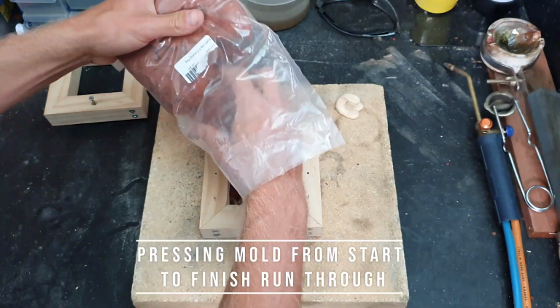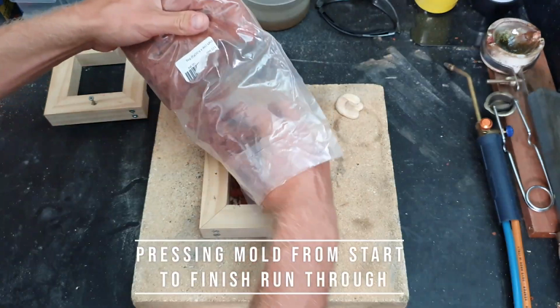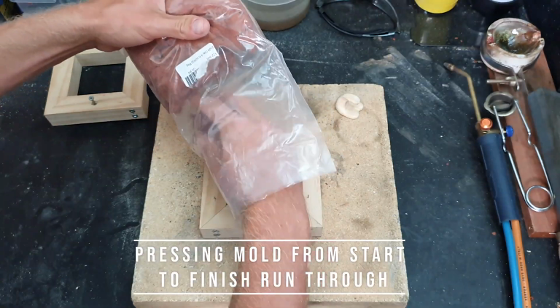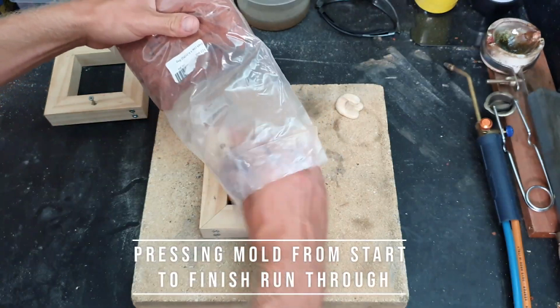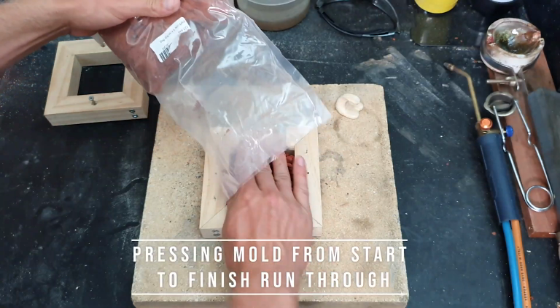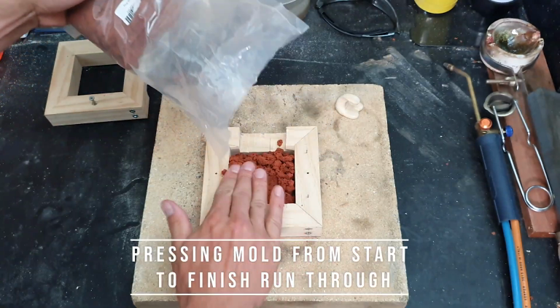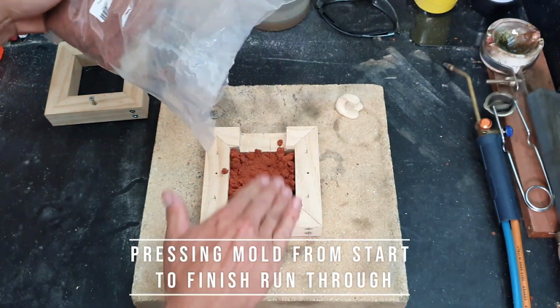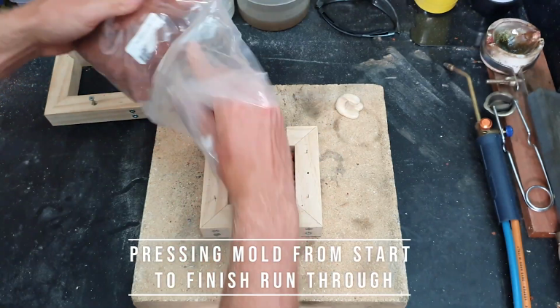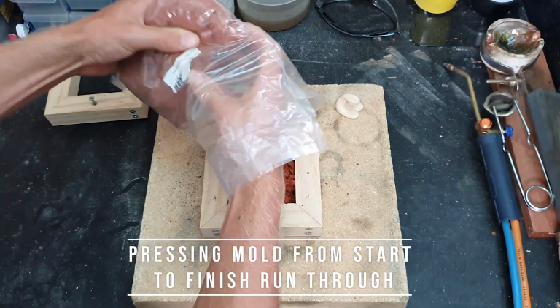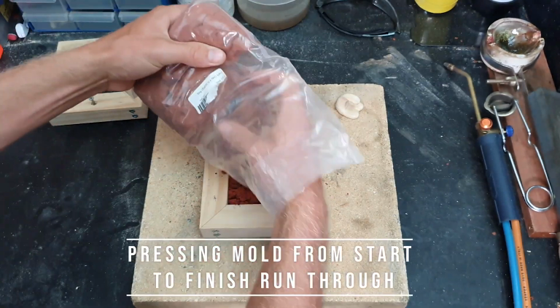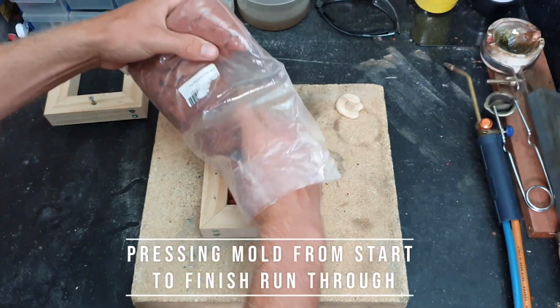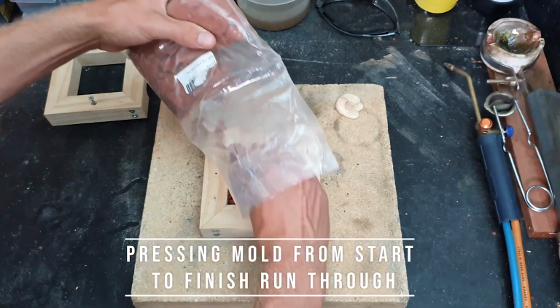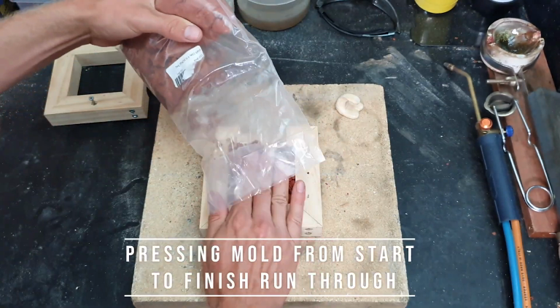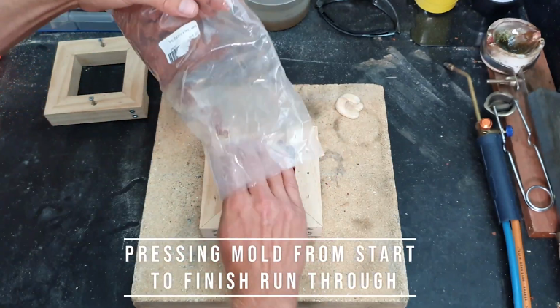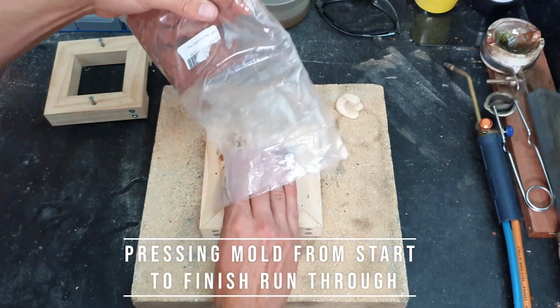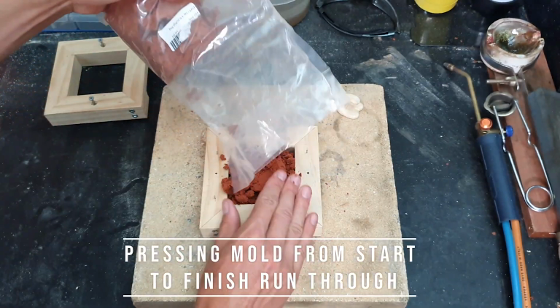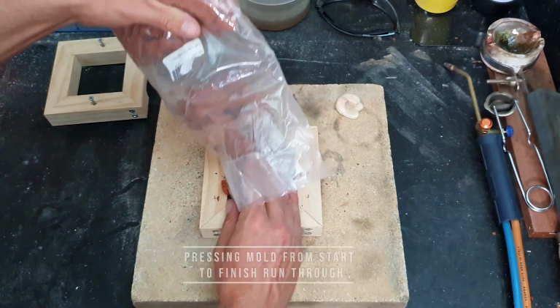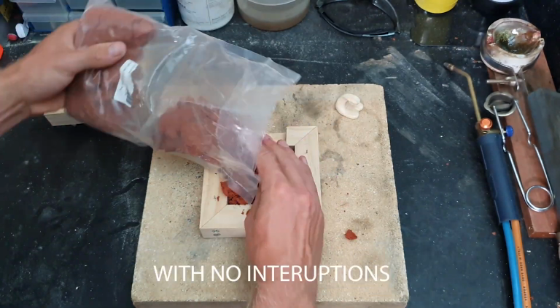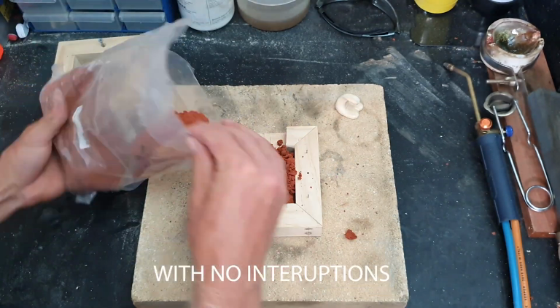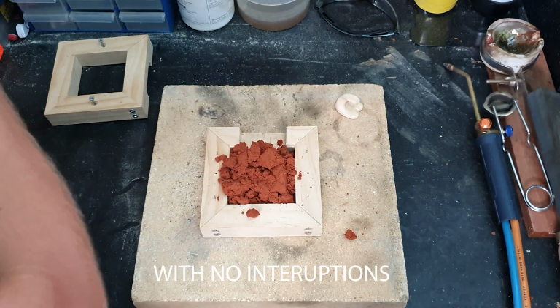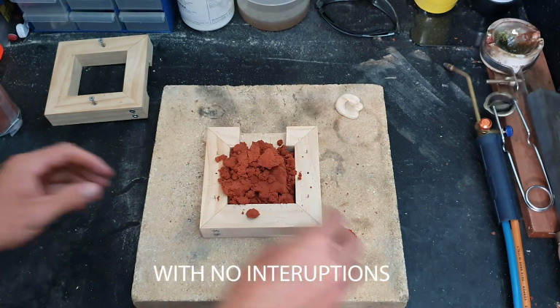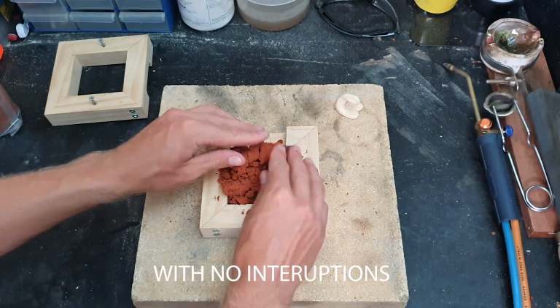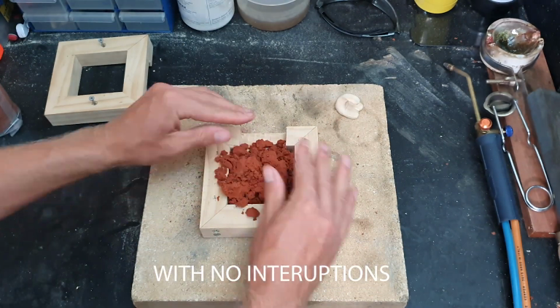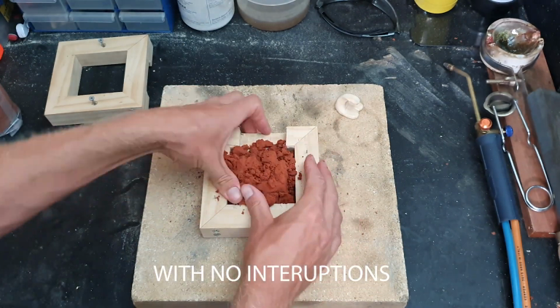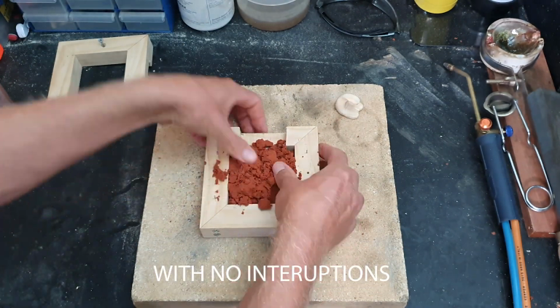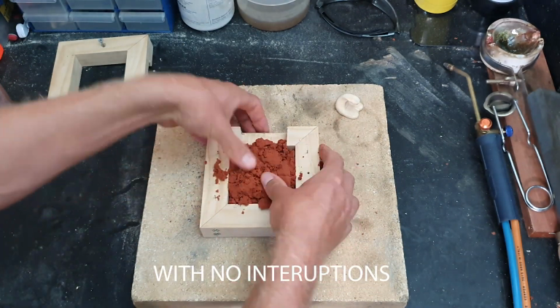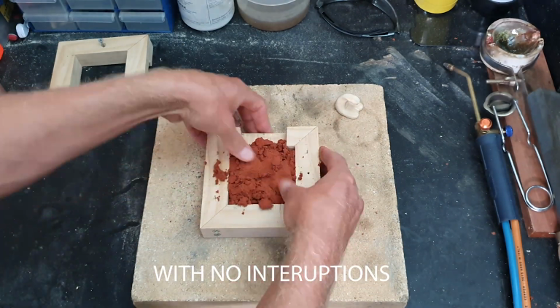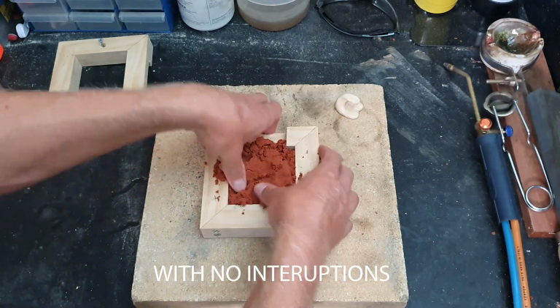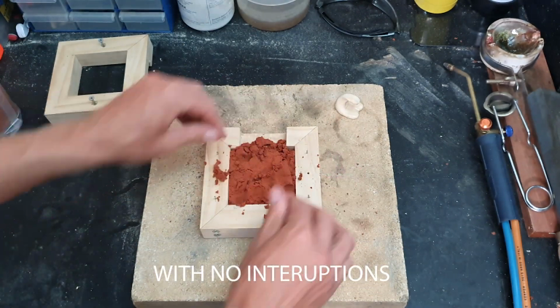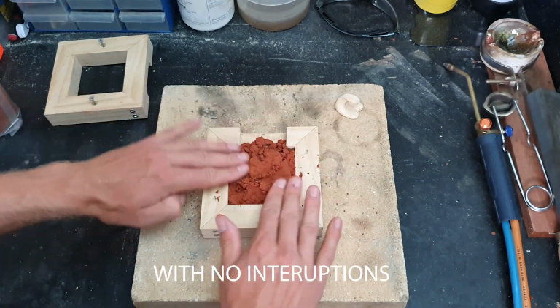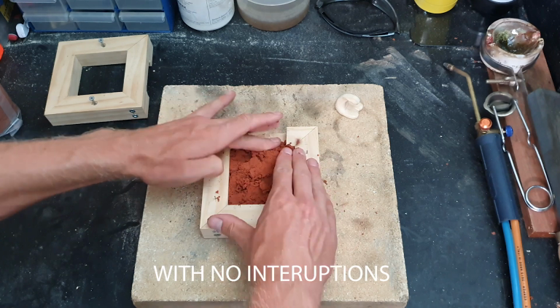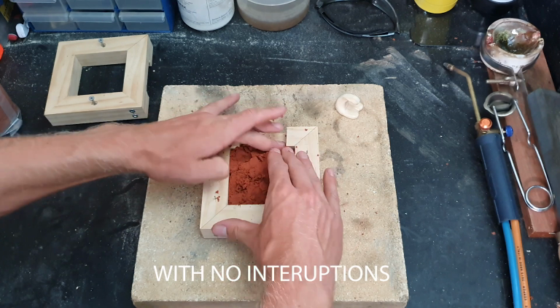Now I'm going to run through the whole packing process quickly from start to finish so you can see it in action.